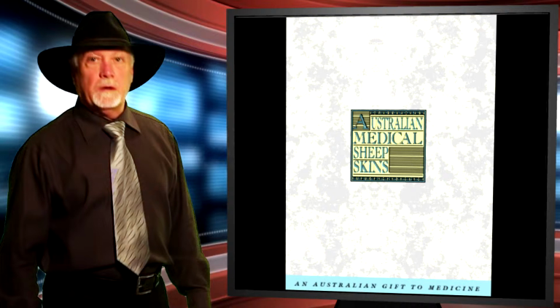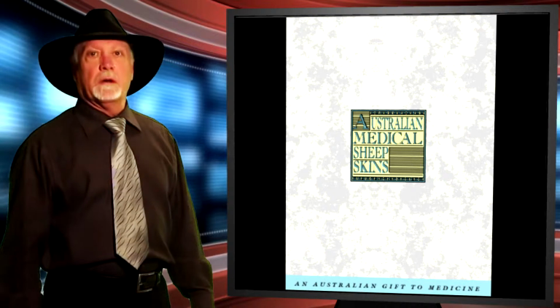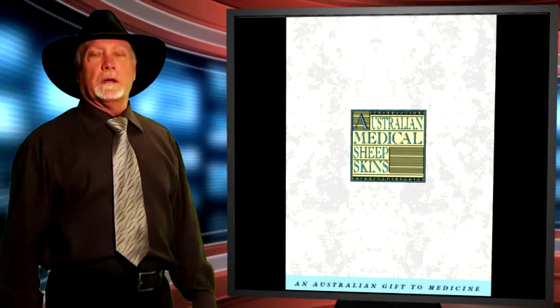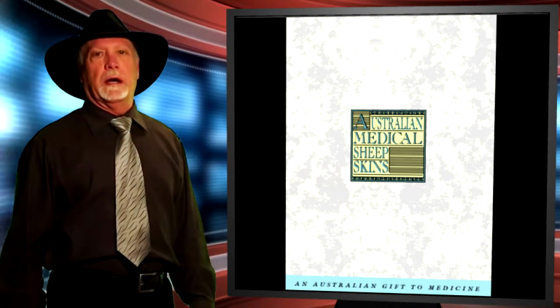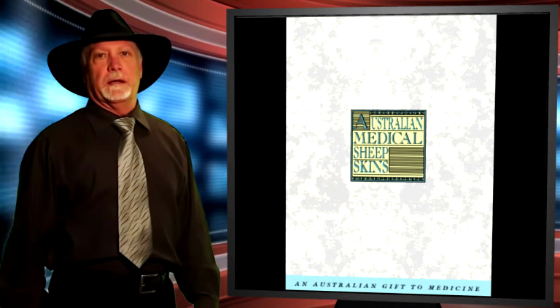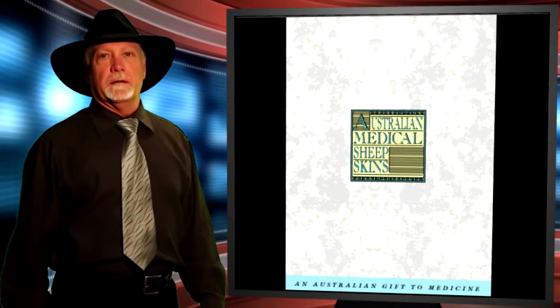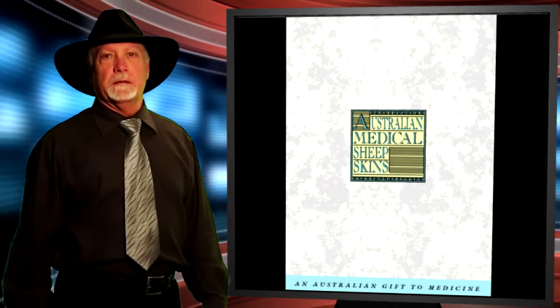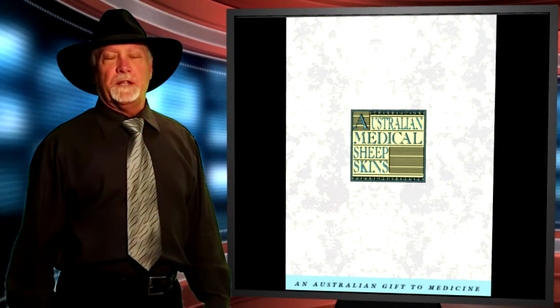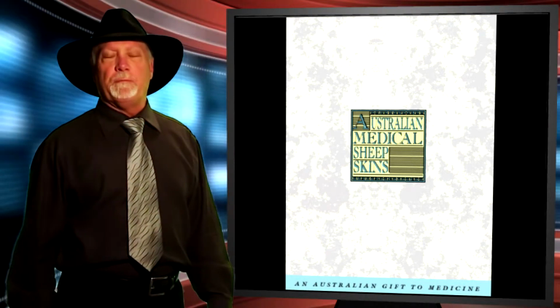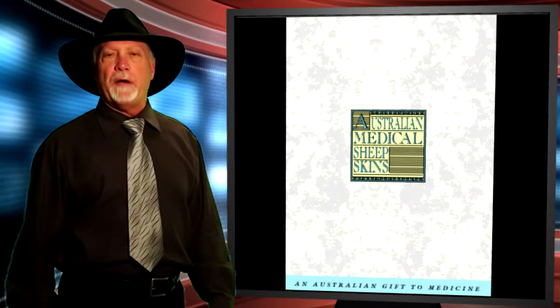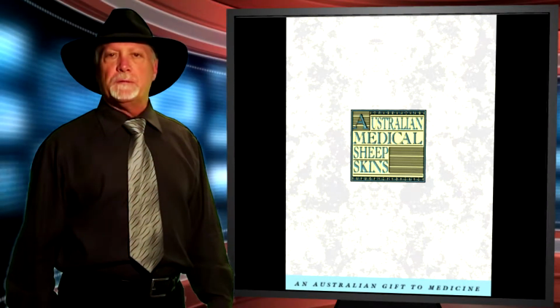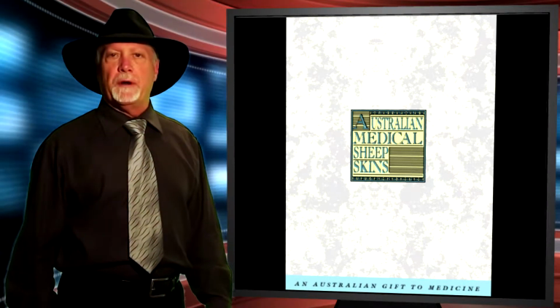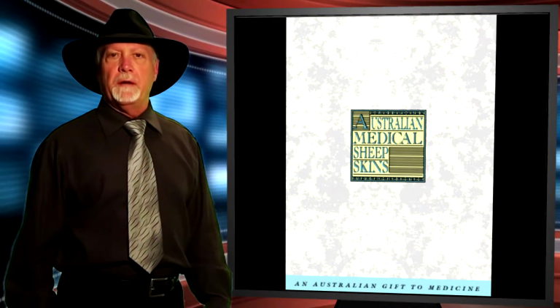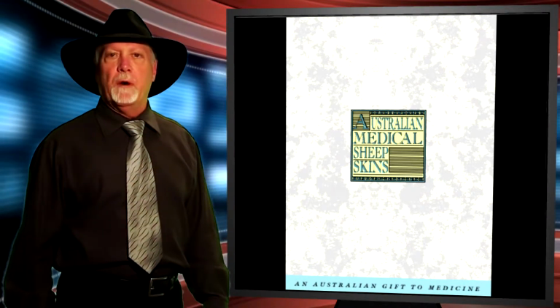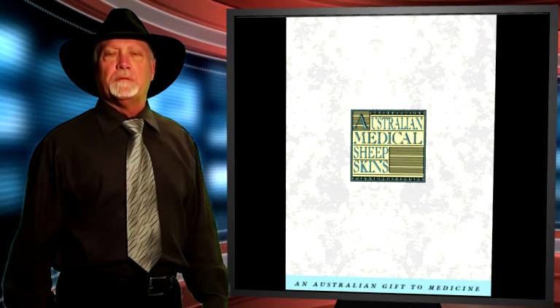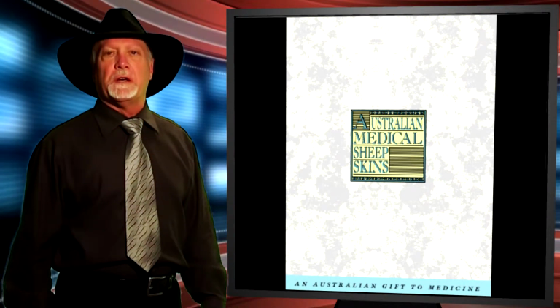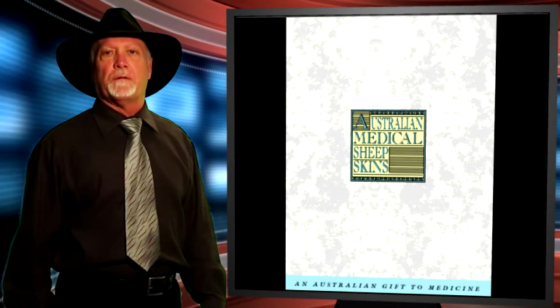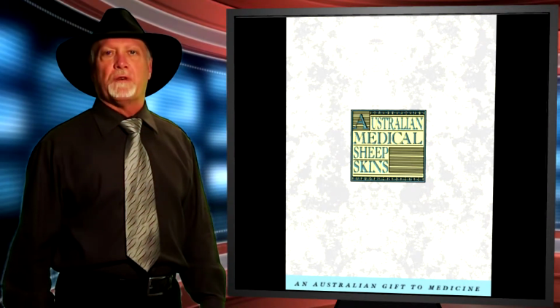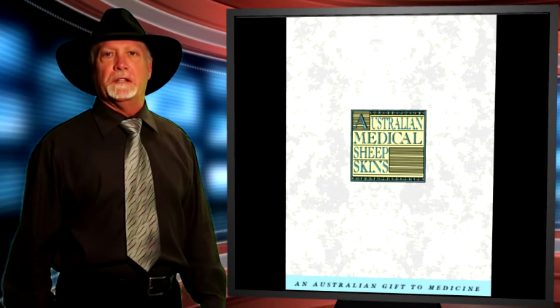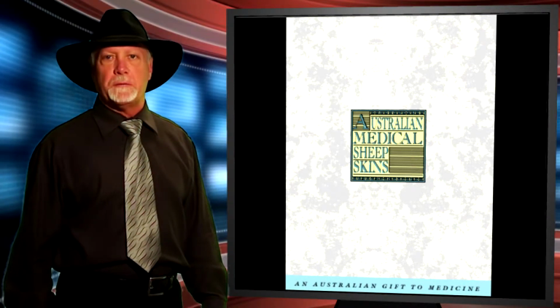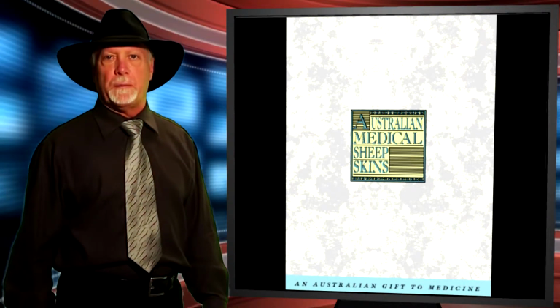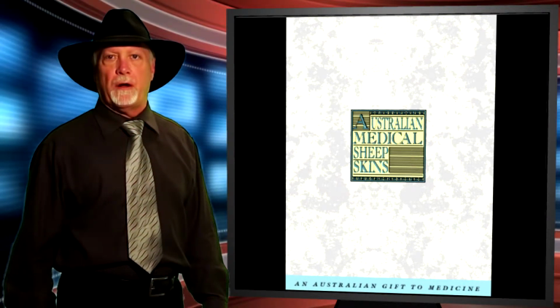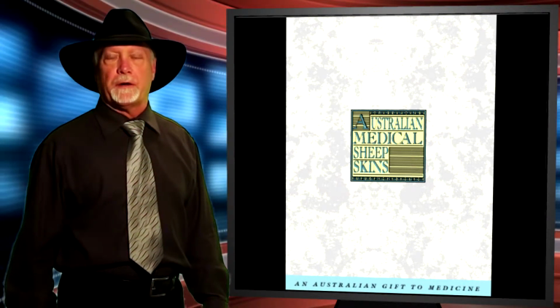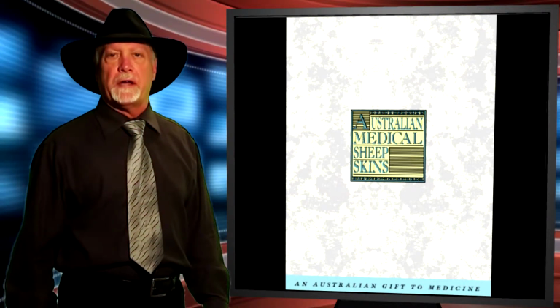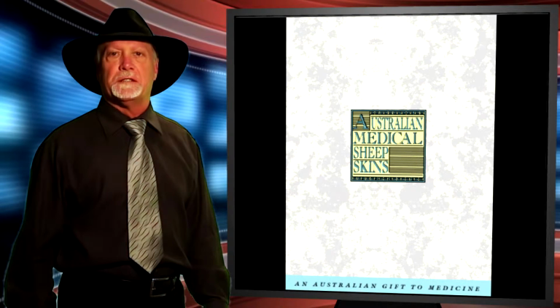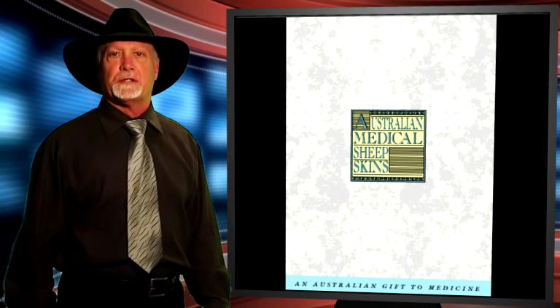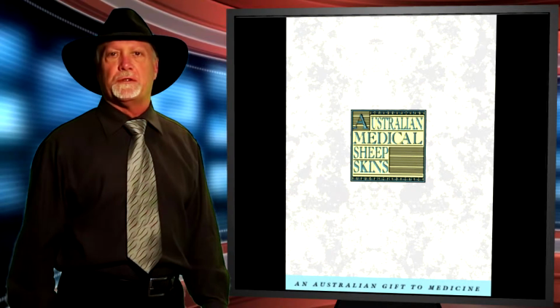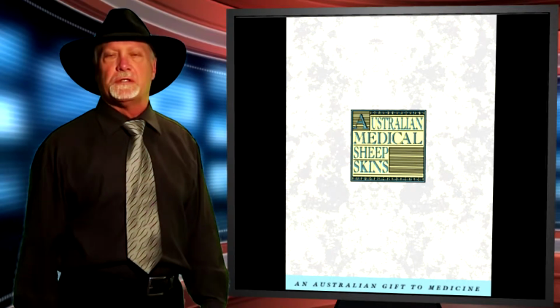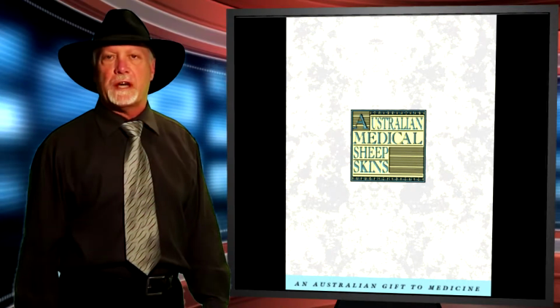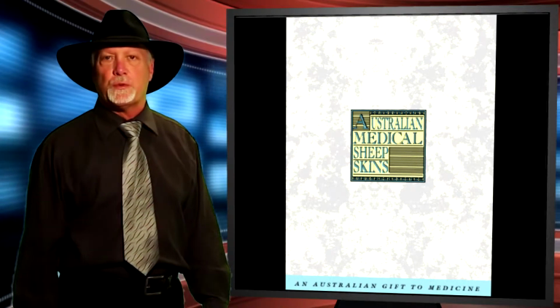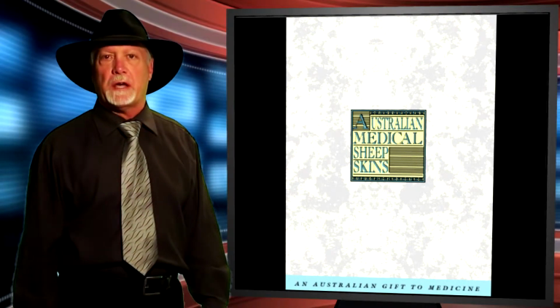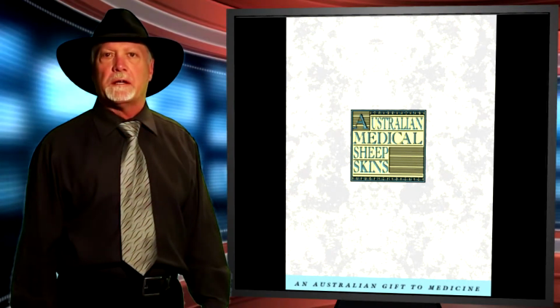G'day. Stephen Blayford is my name. I'm CEO of Australian Sheepskin Apparel, located in Saskatoon, Saskatchewan, Canada.